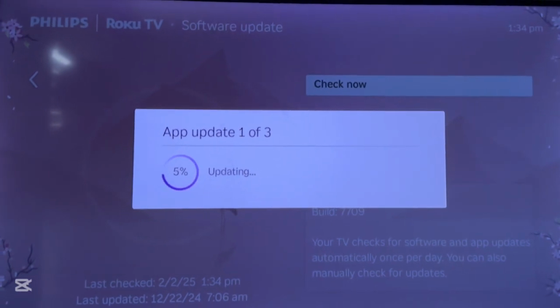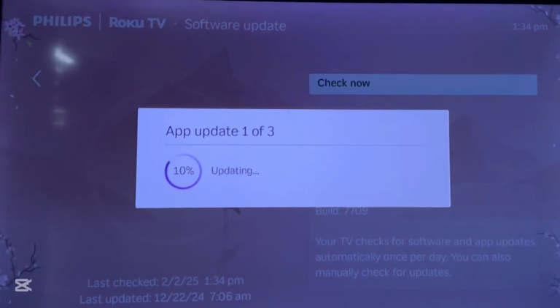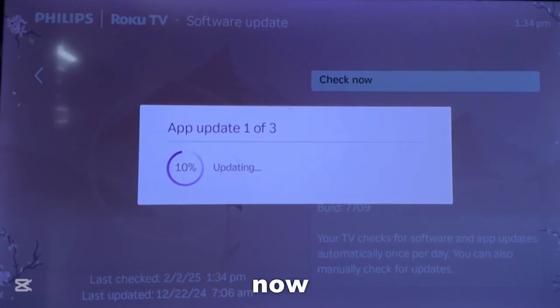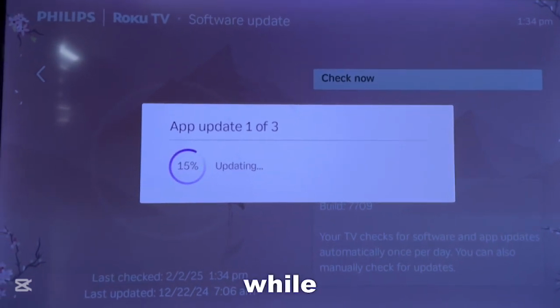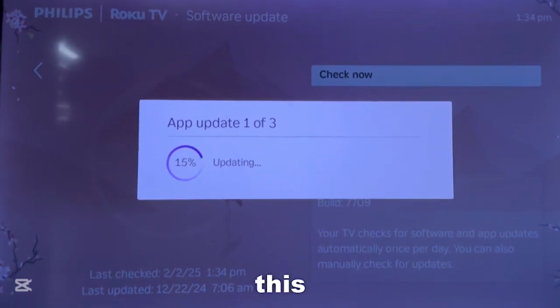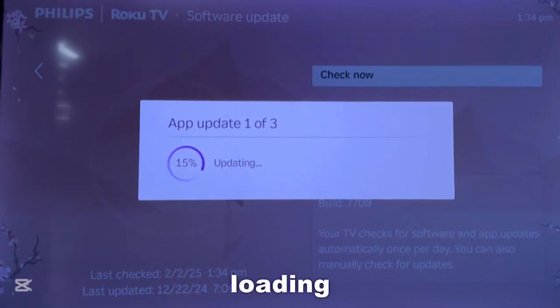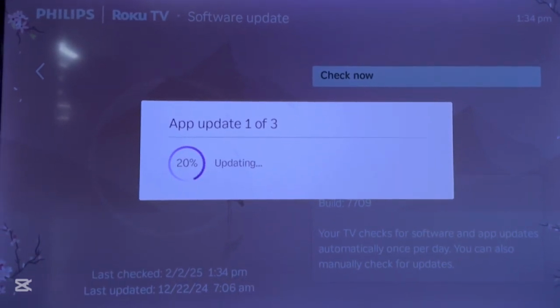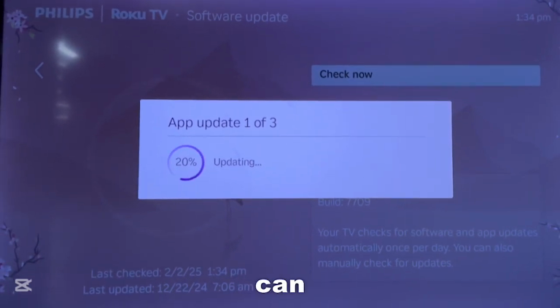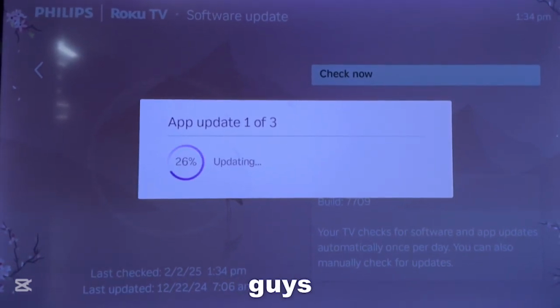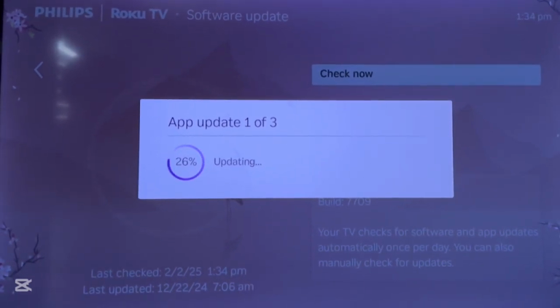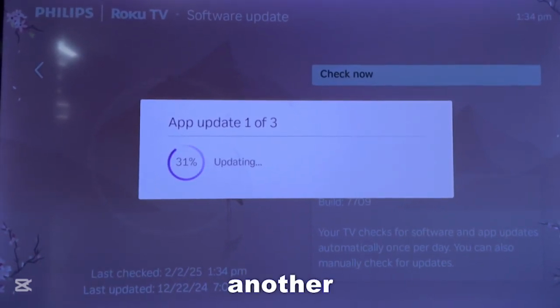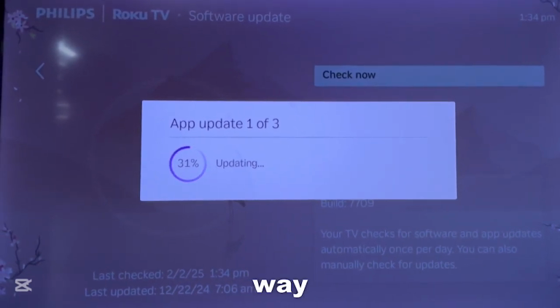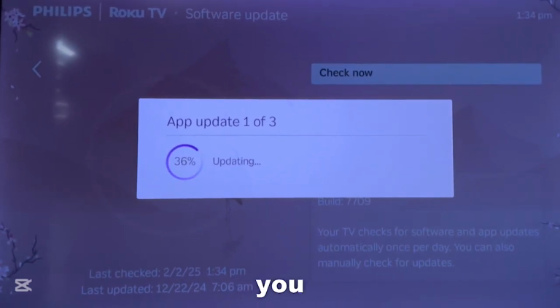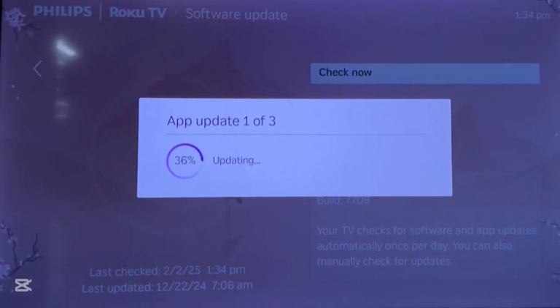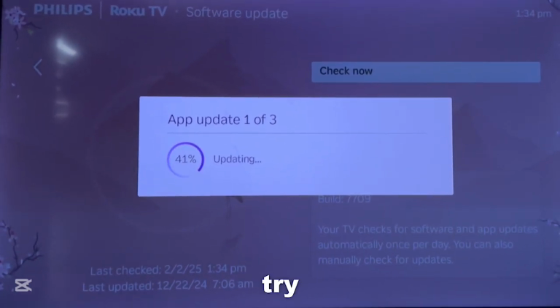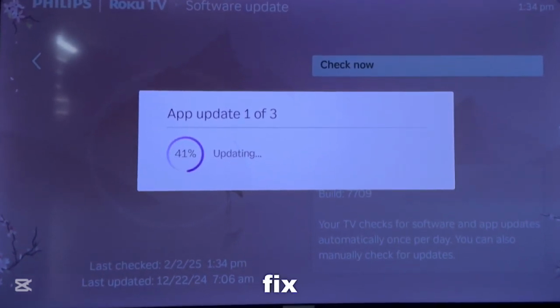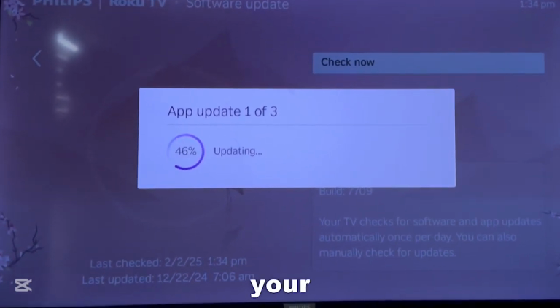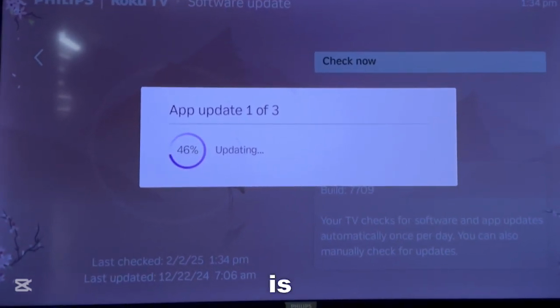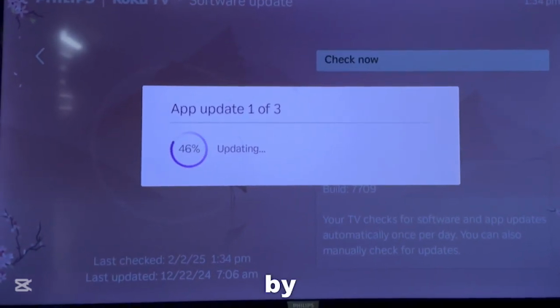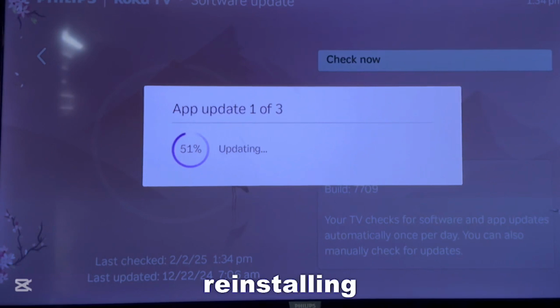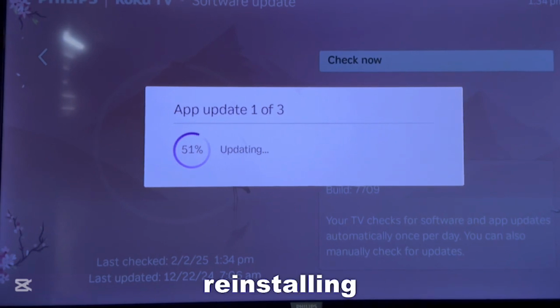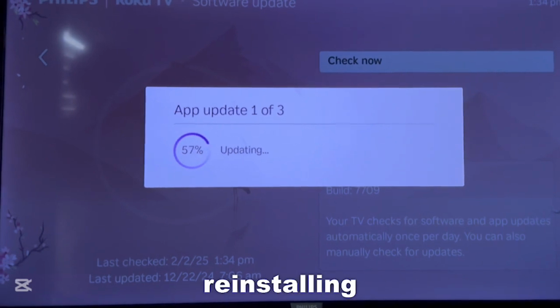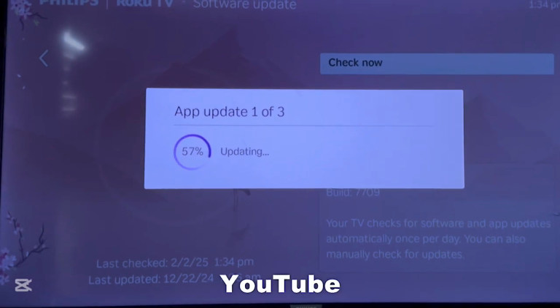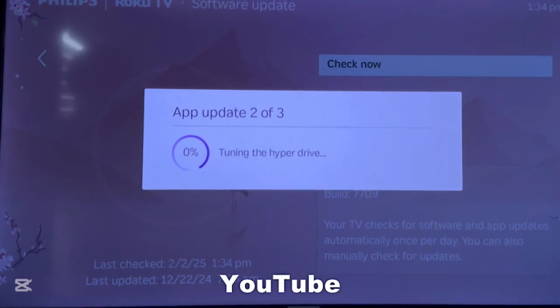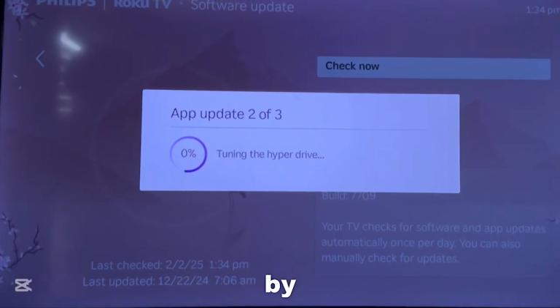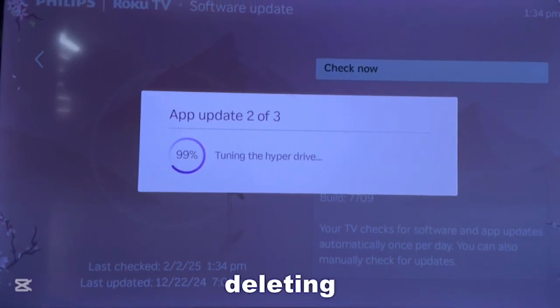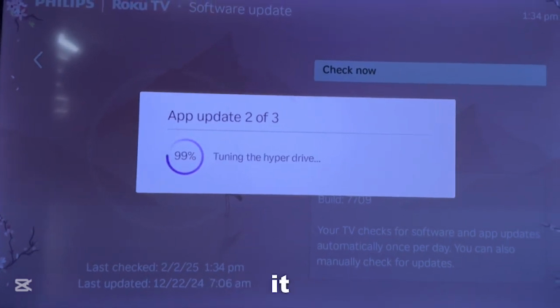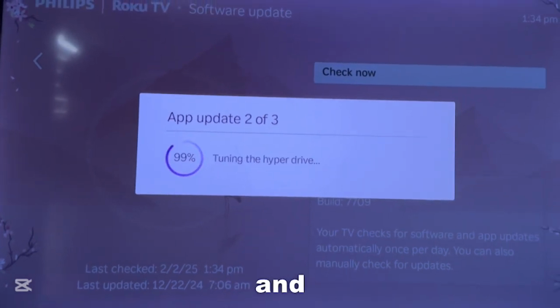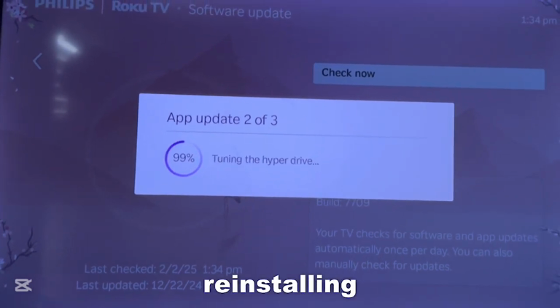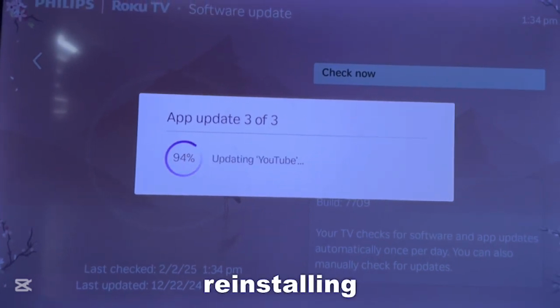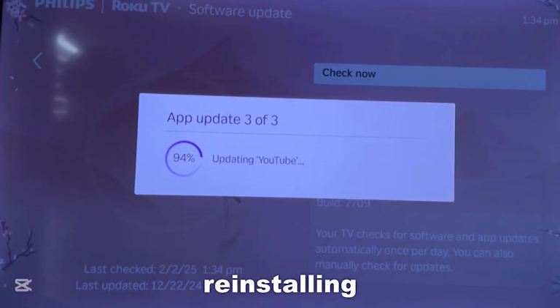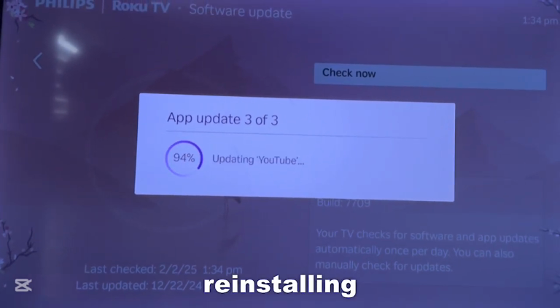Now while this is loading, another way you can try to fix your app is by reinstalling YouTube — by deleting it and reinstalling it.